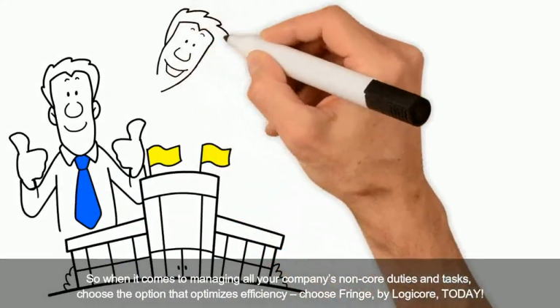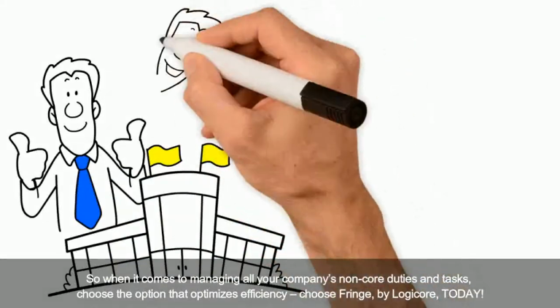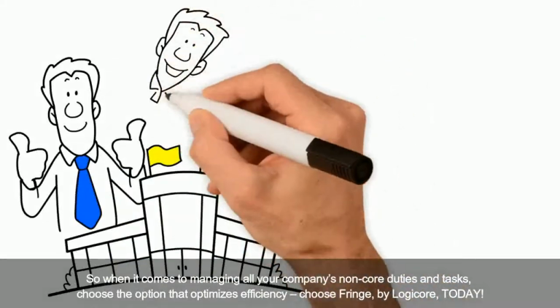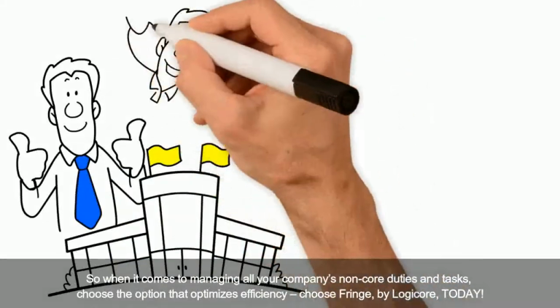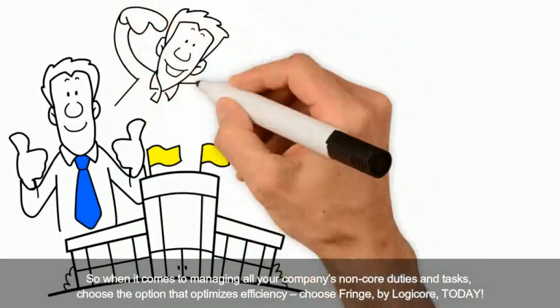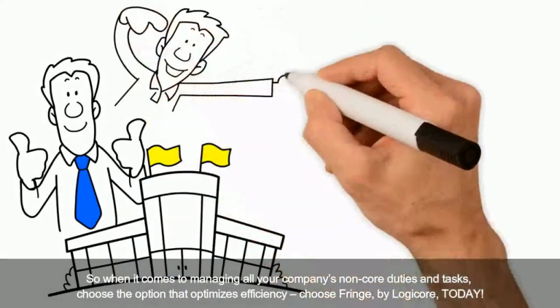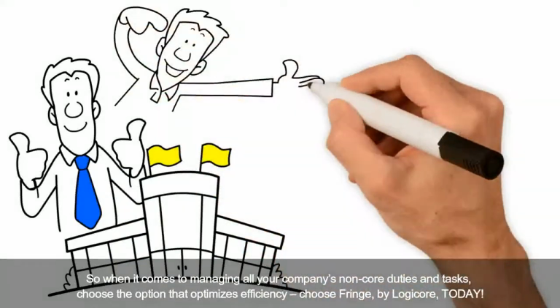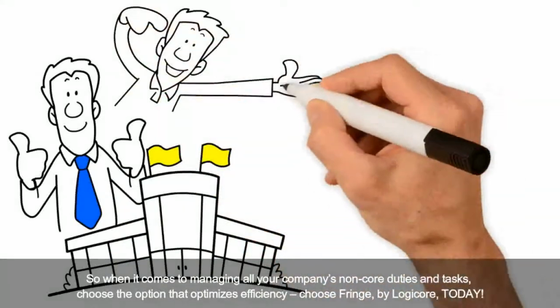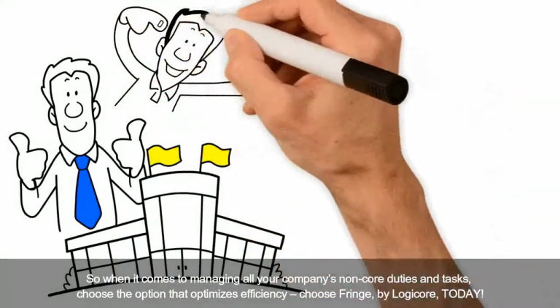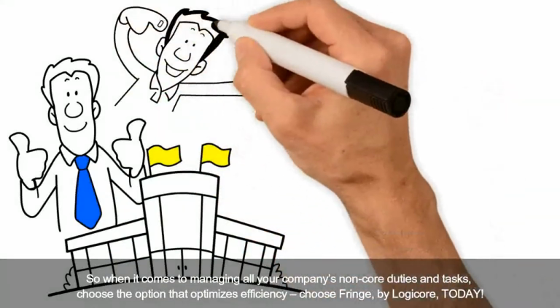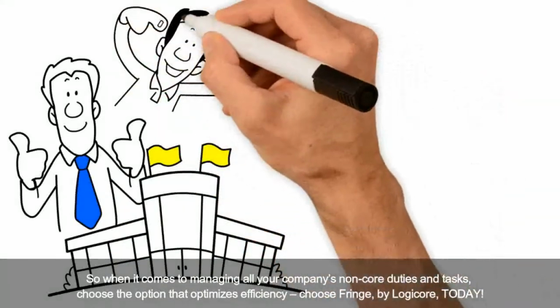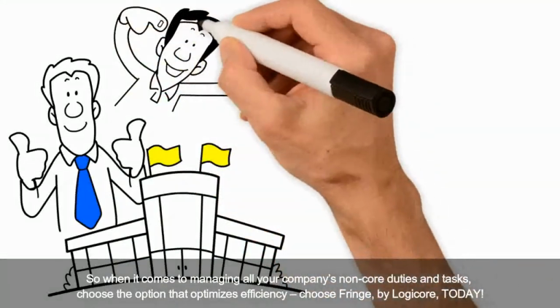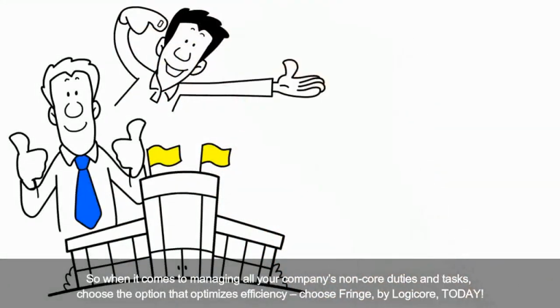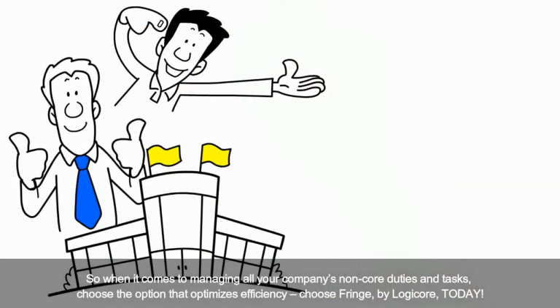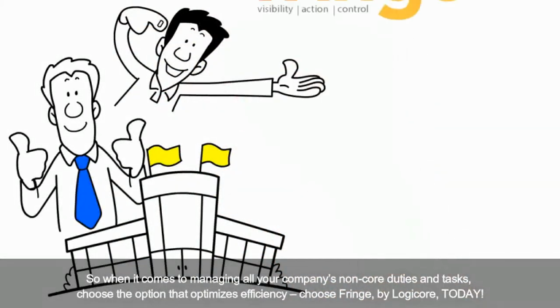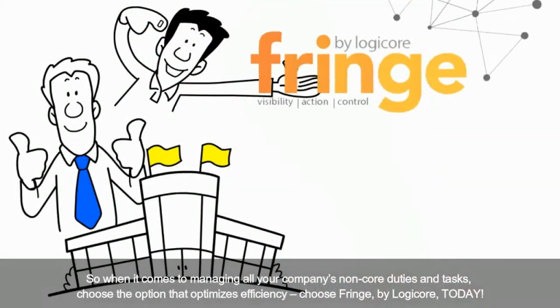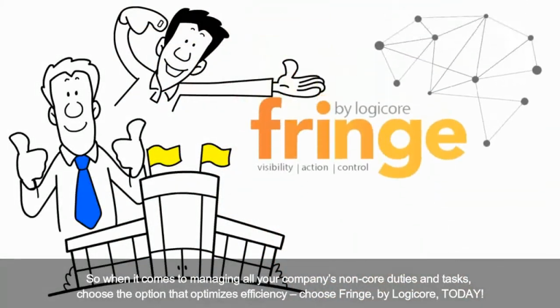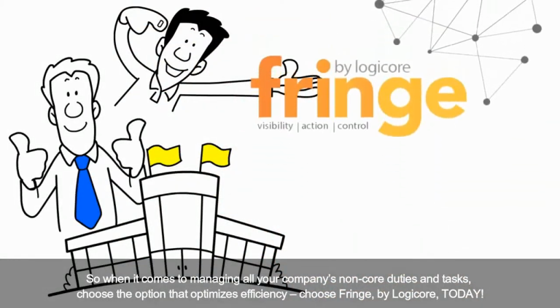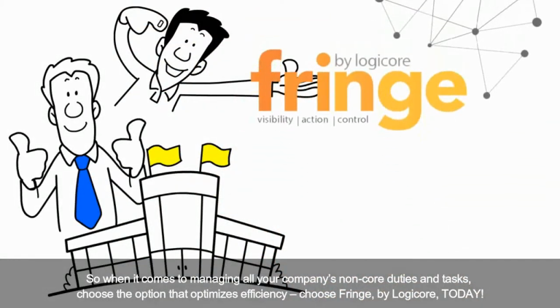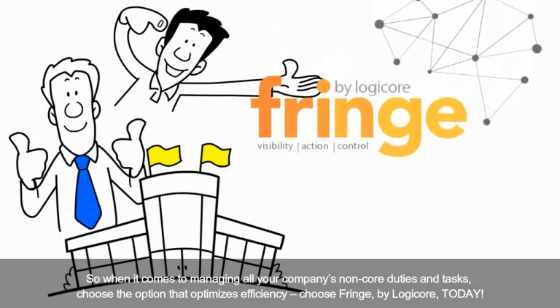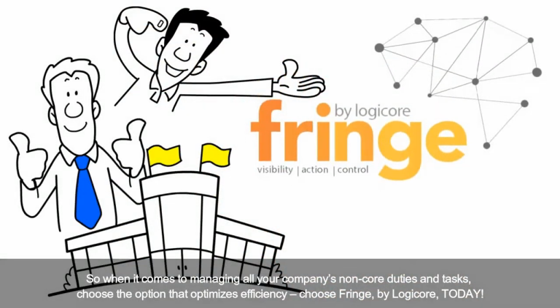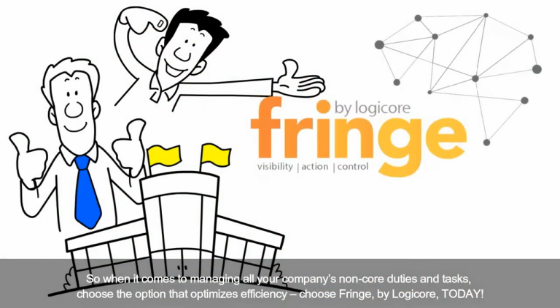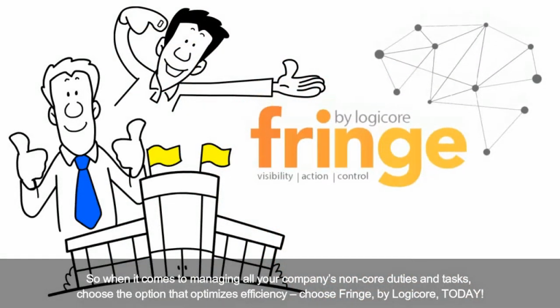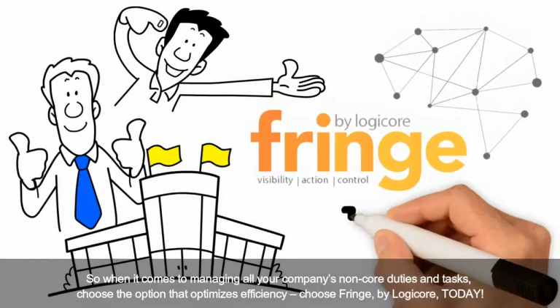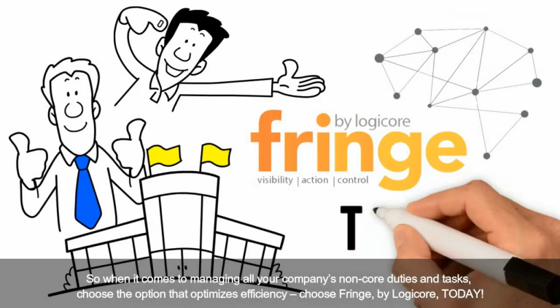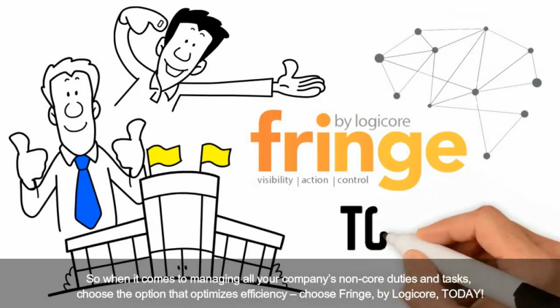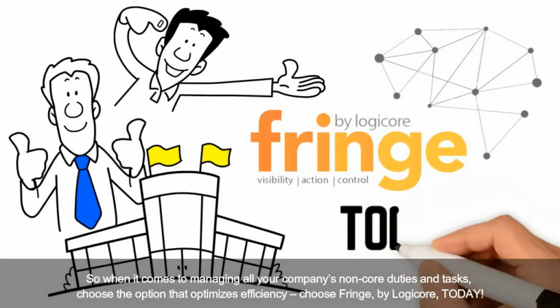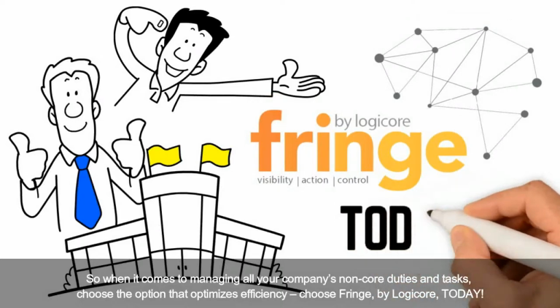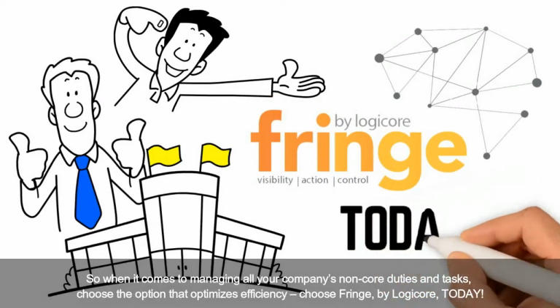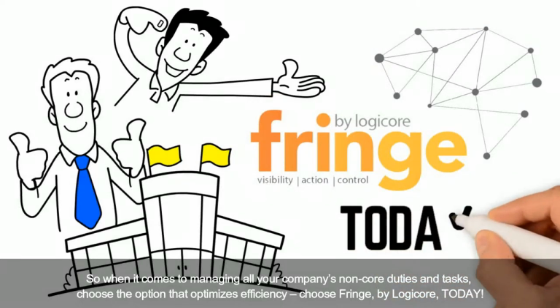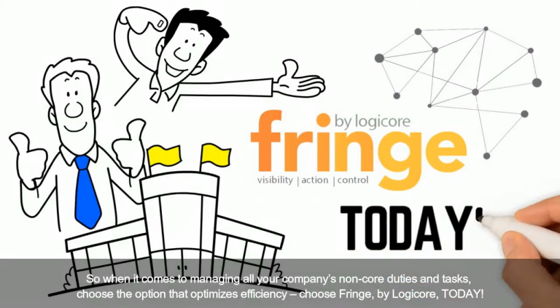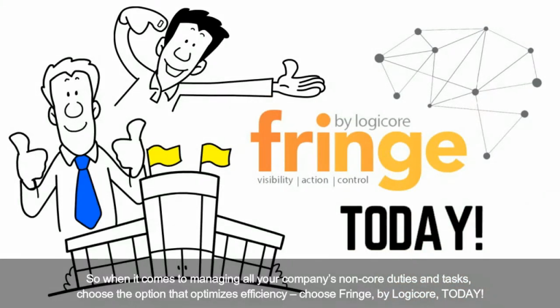Saving our clients time and money. So when it comes to managing all of your company's non-core duties and tasks, choose the option that optimises efficiency. Choose Fringe by LogiCore today!